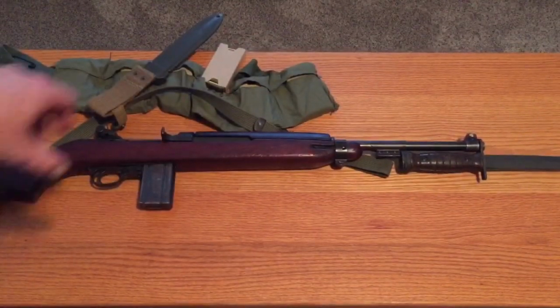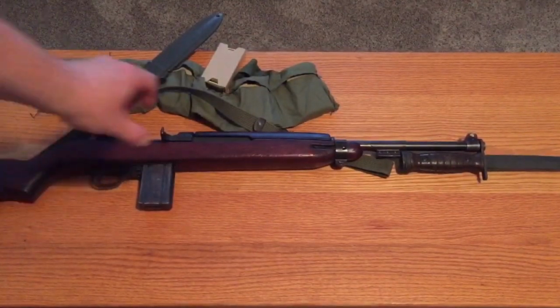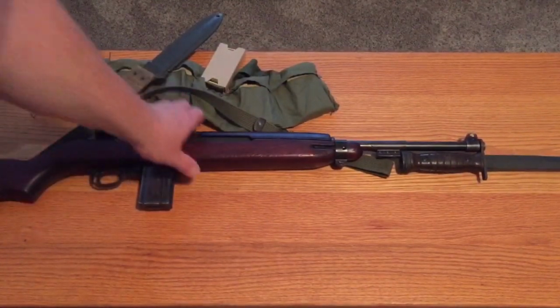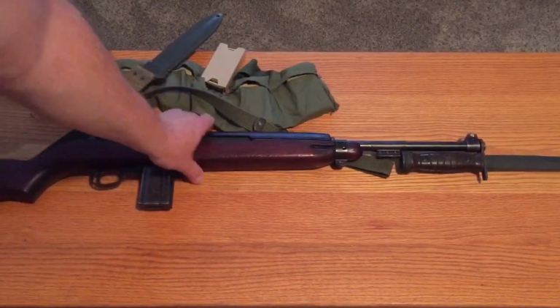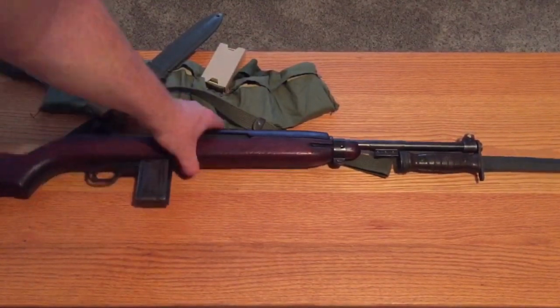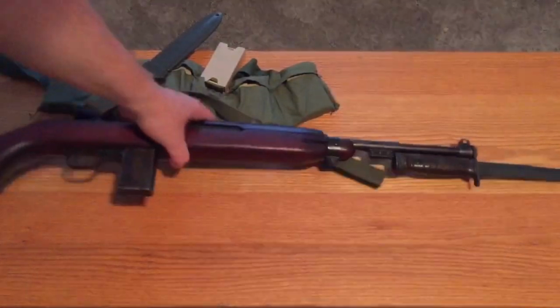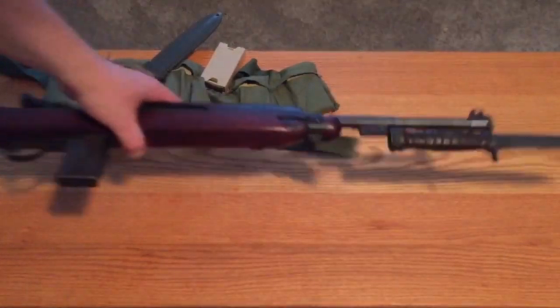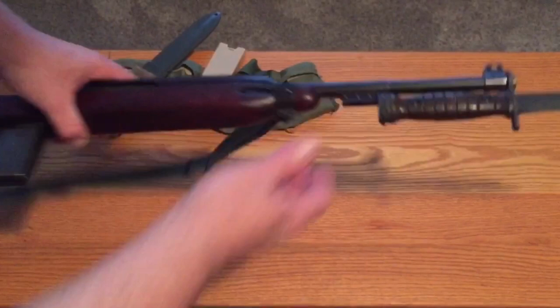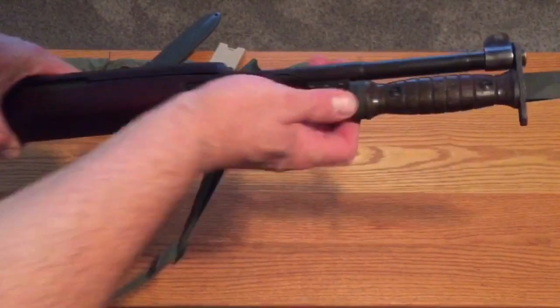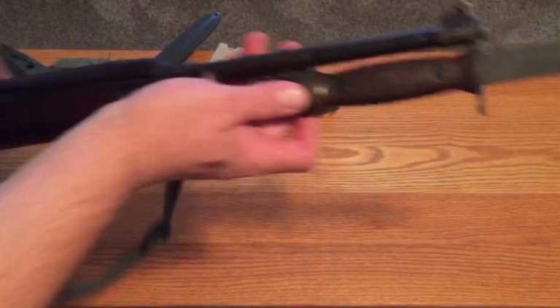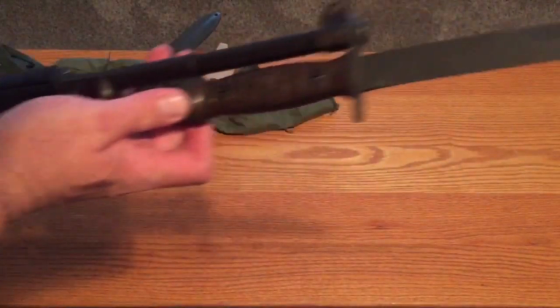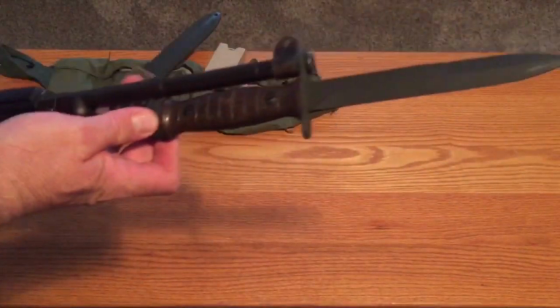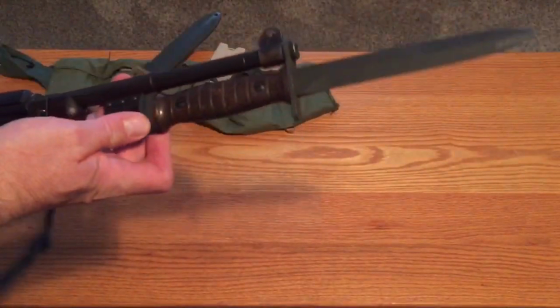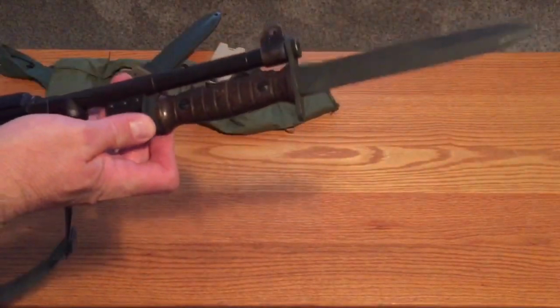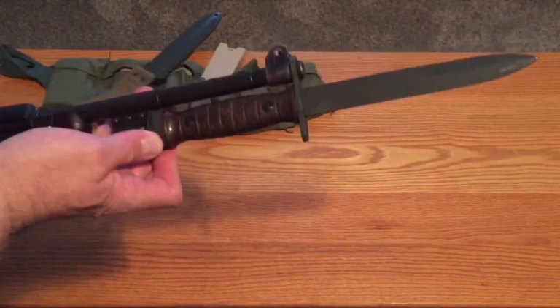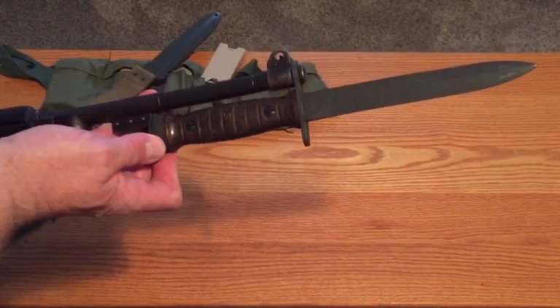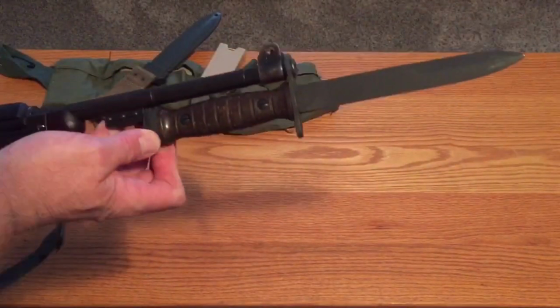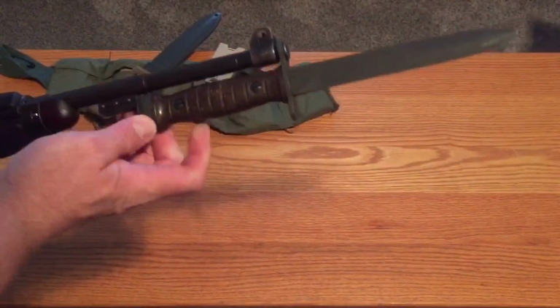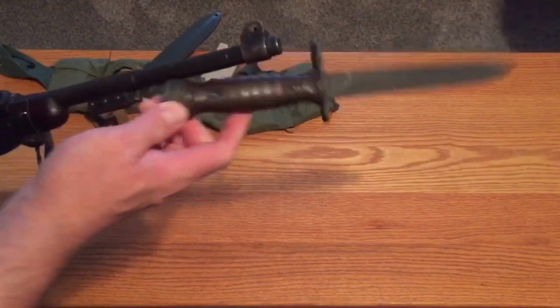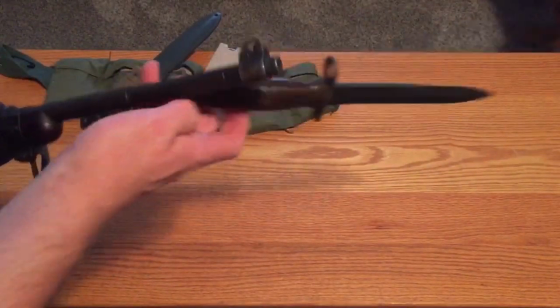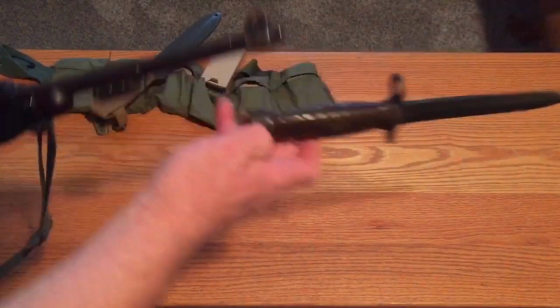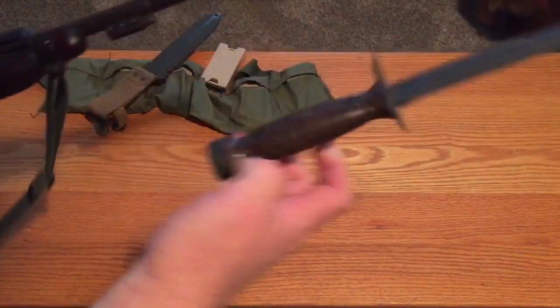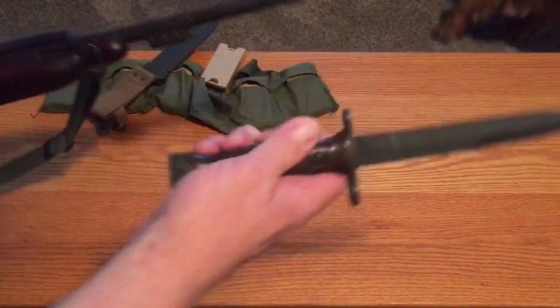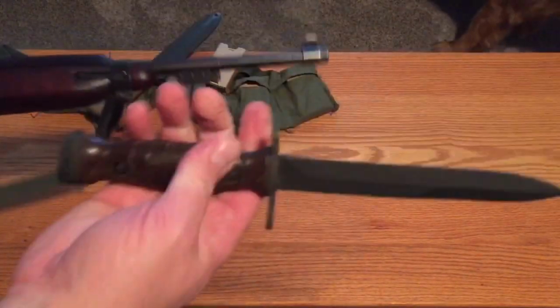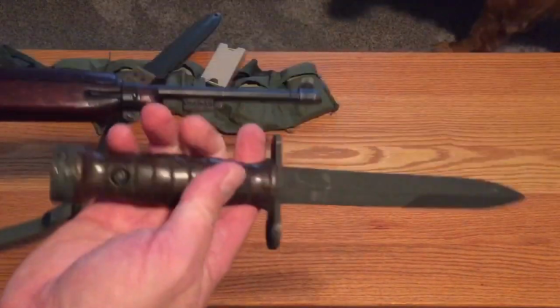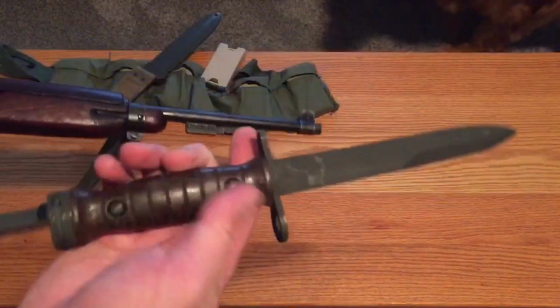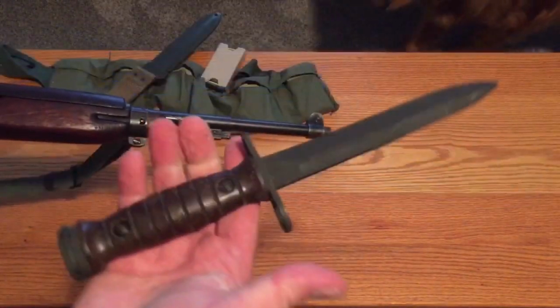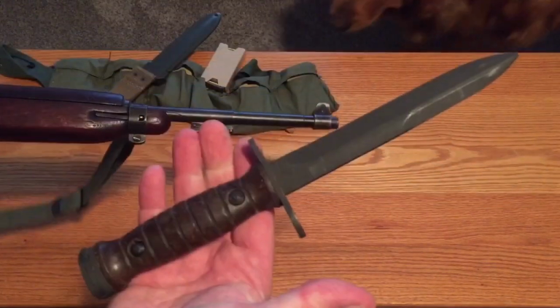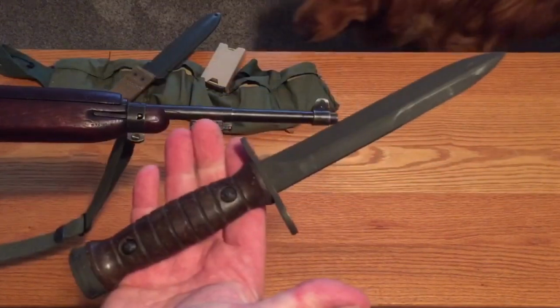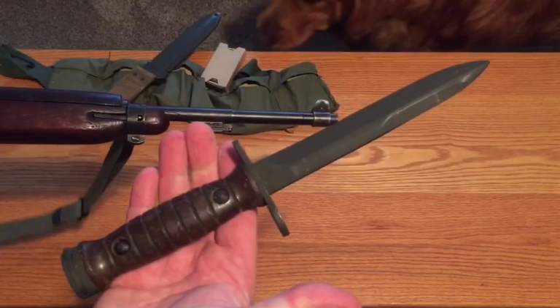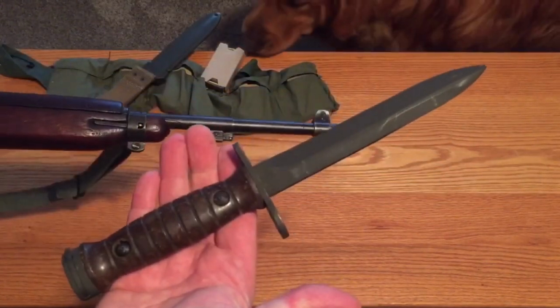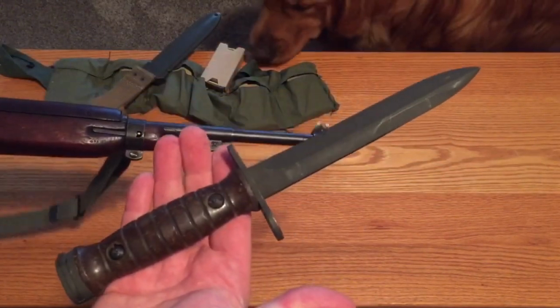So there you have it — one M1 carbine bayonet, Italian style. Thanks for watching.